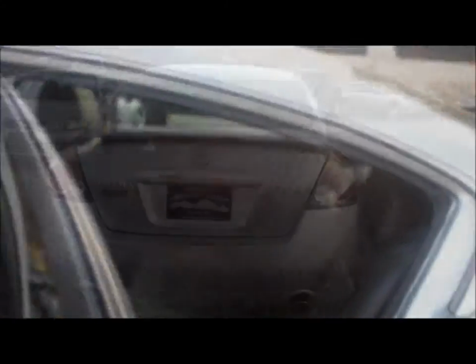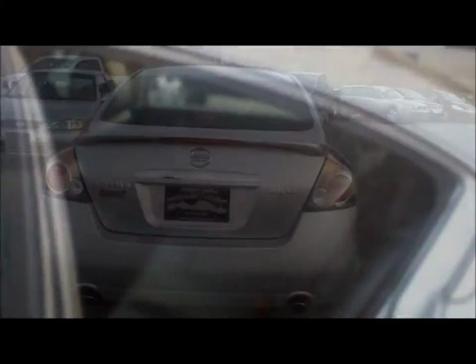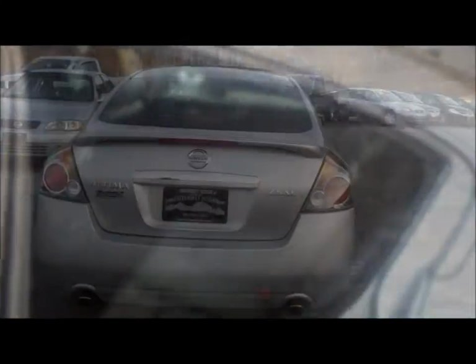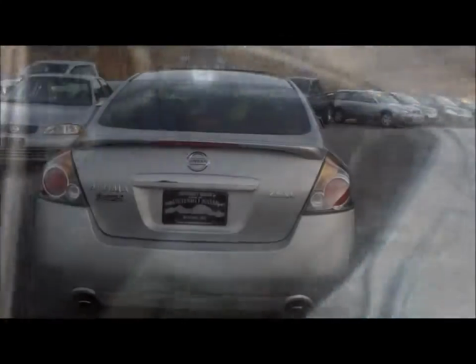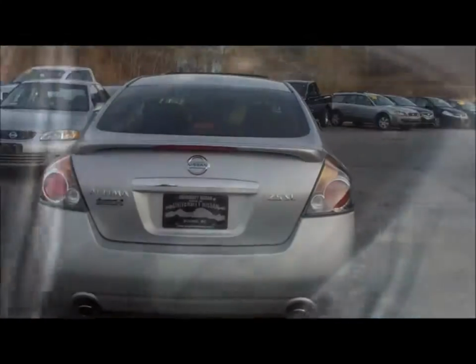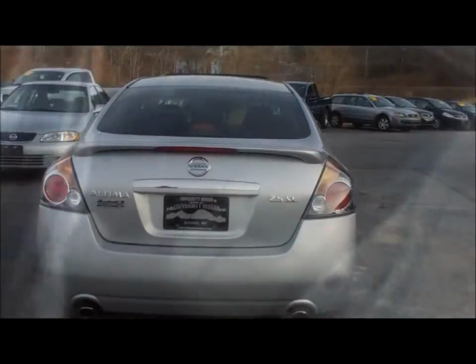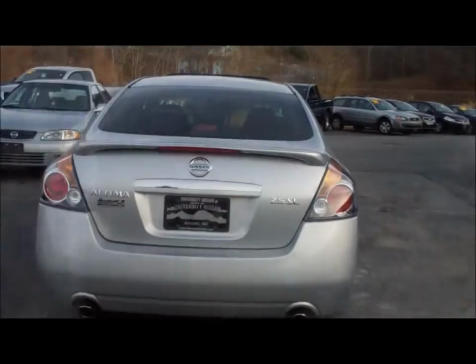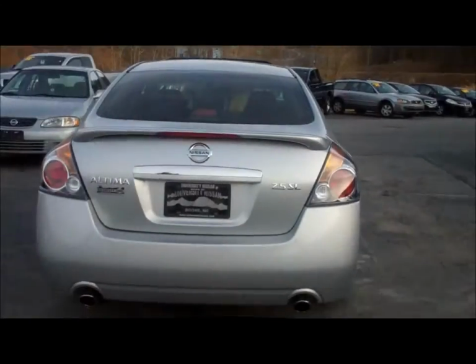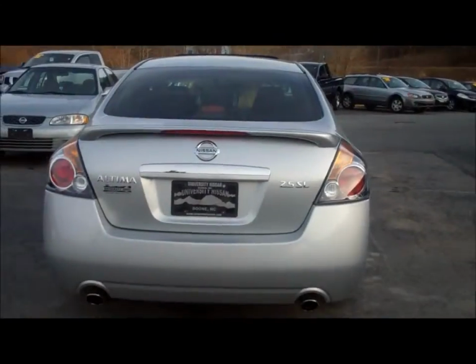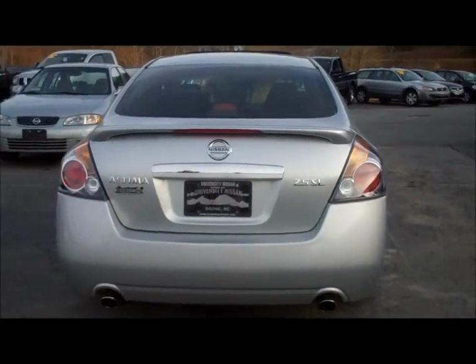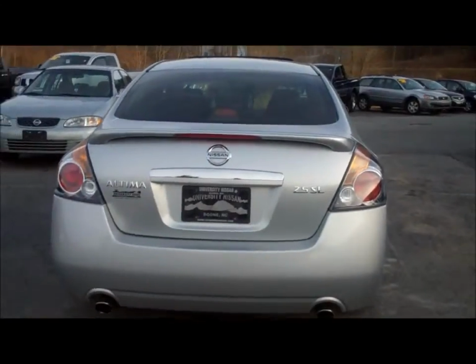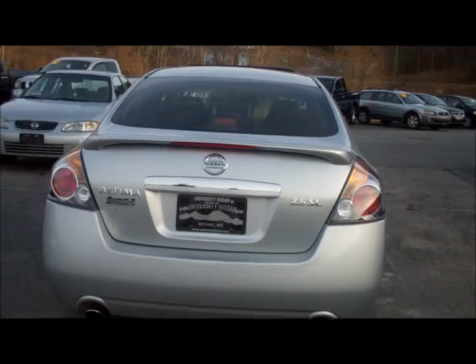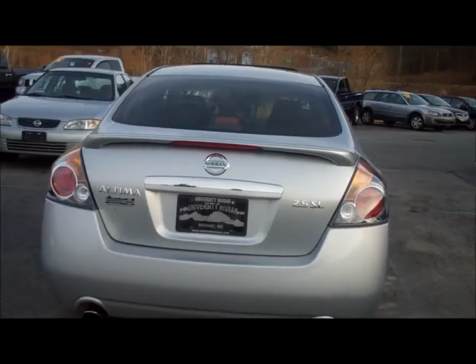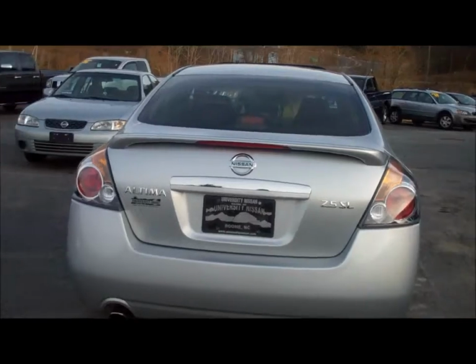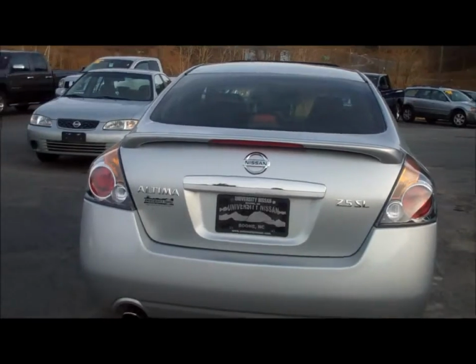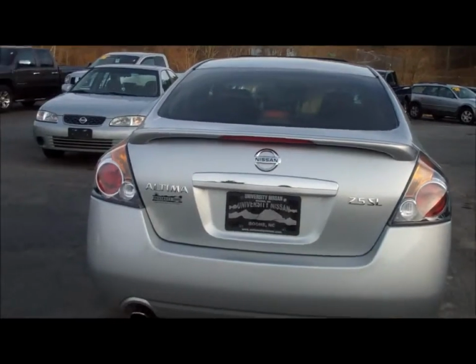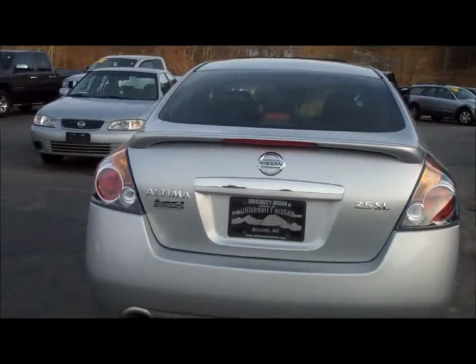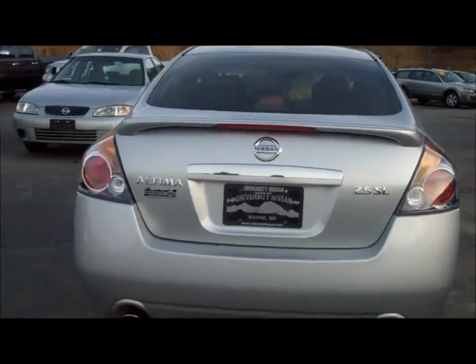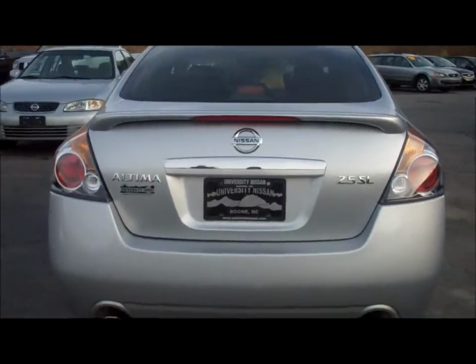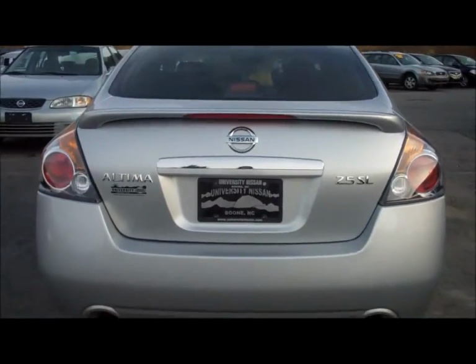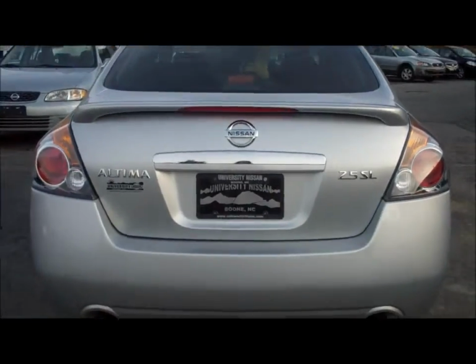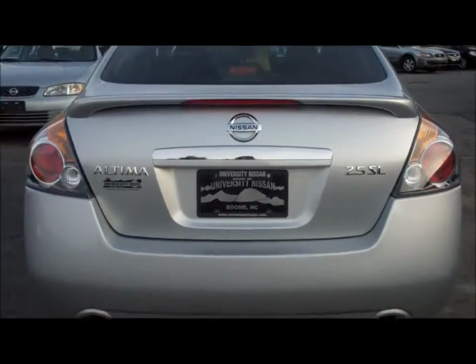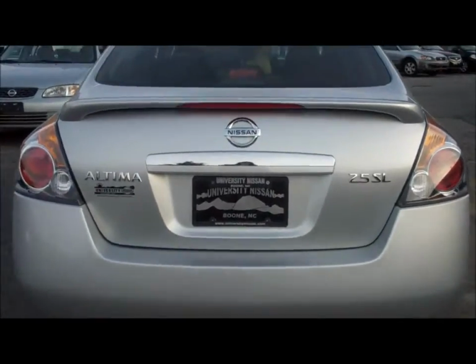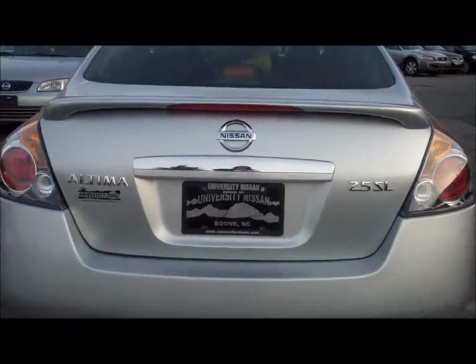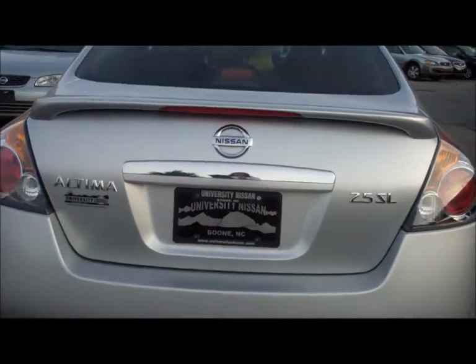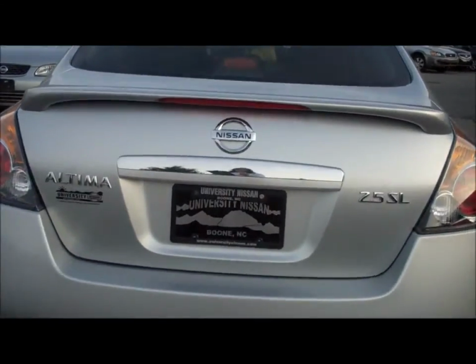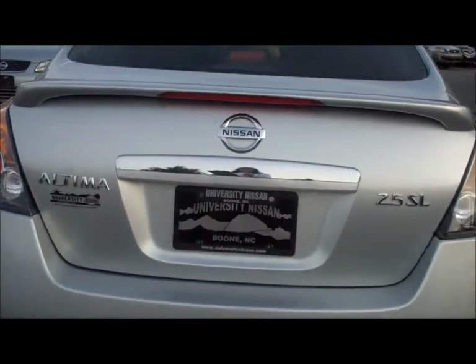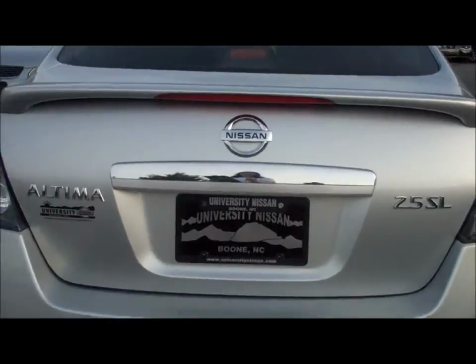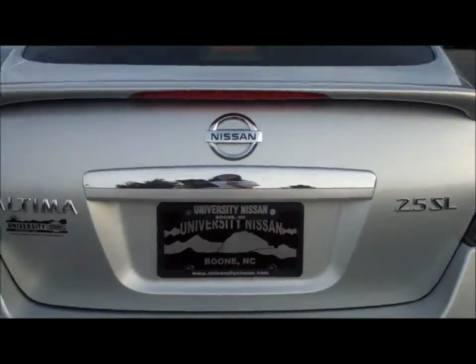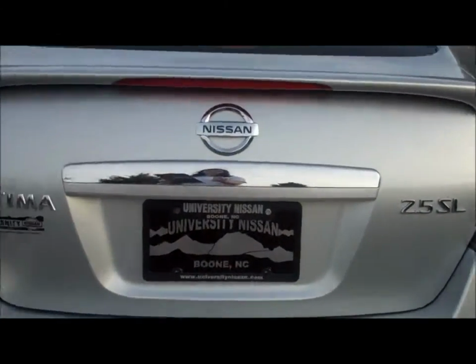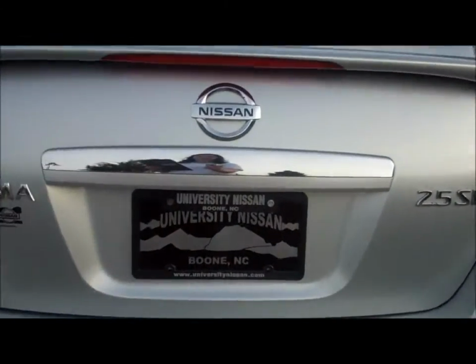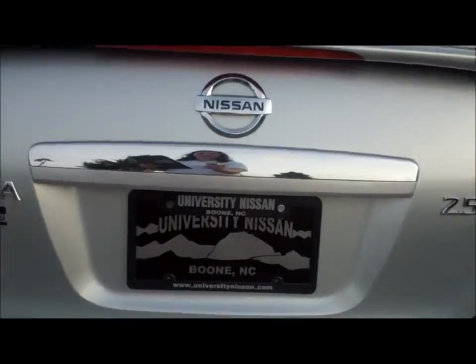Come on in and see this 2008 Nissan Altima at University Nissan in Boone, North Carolina.